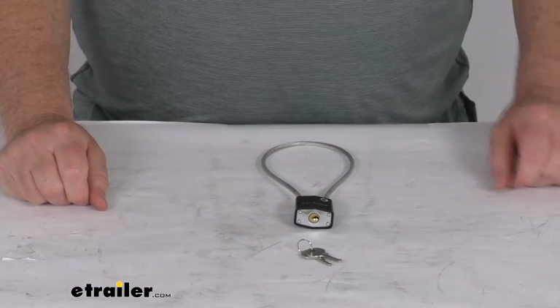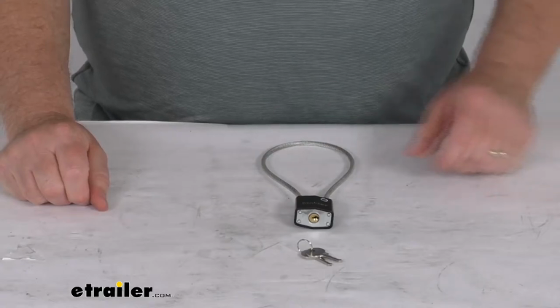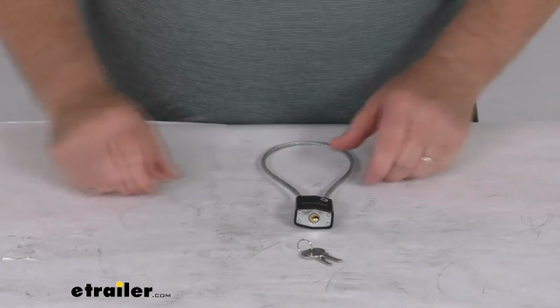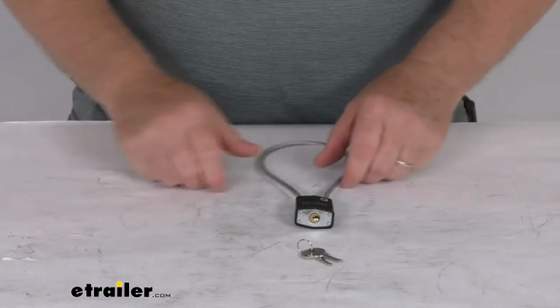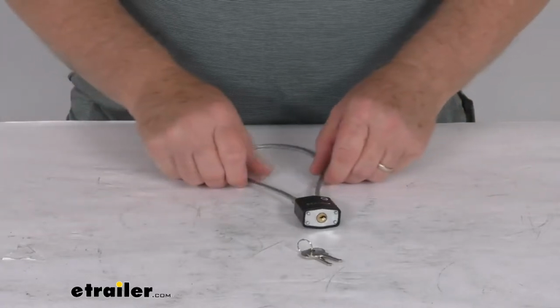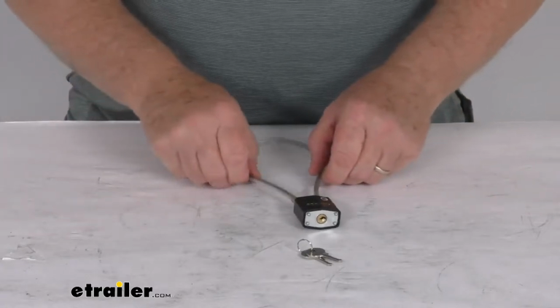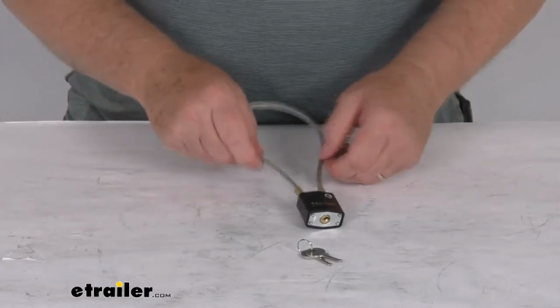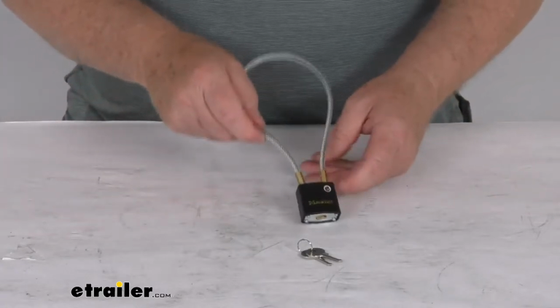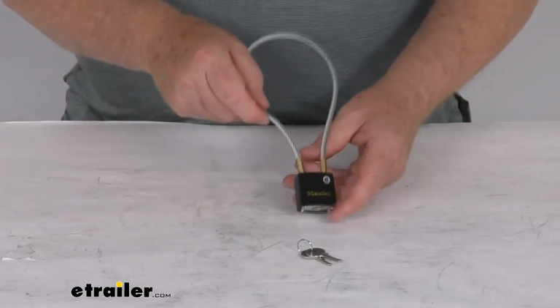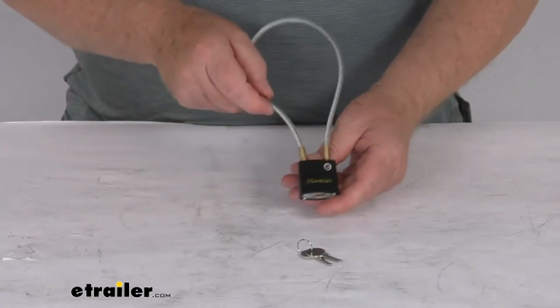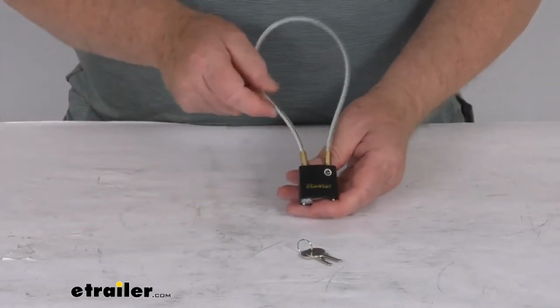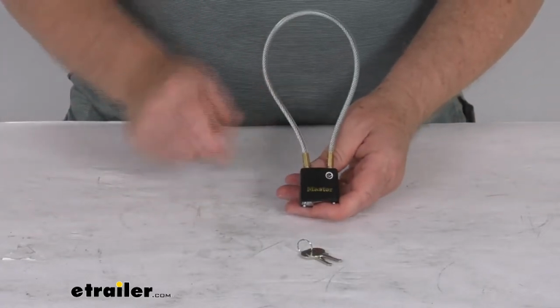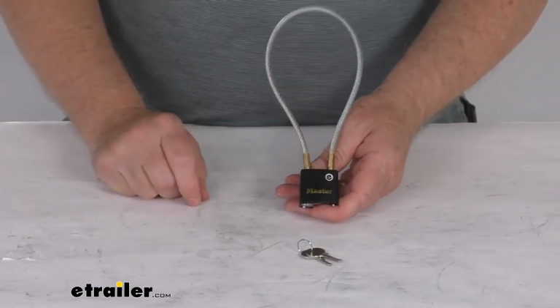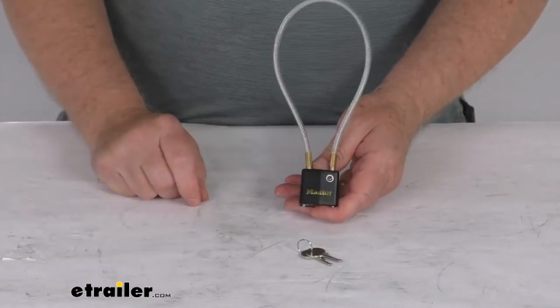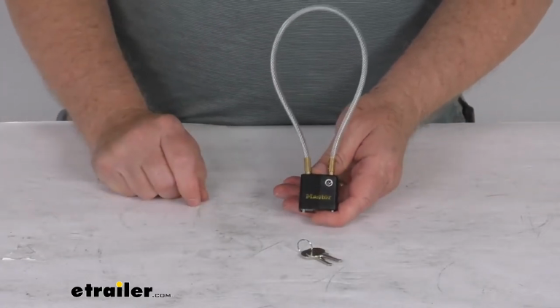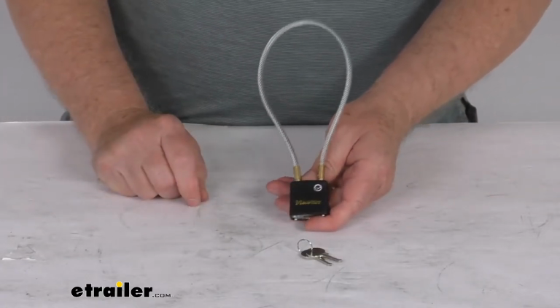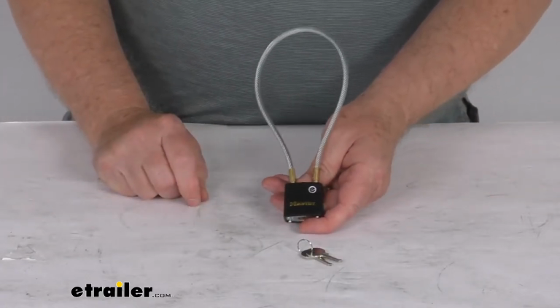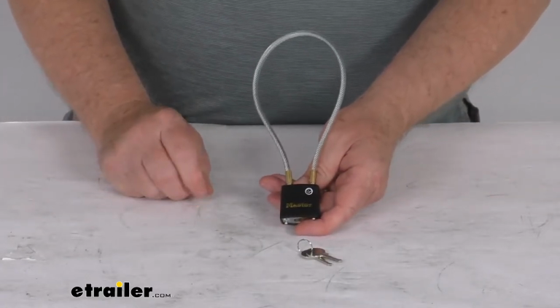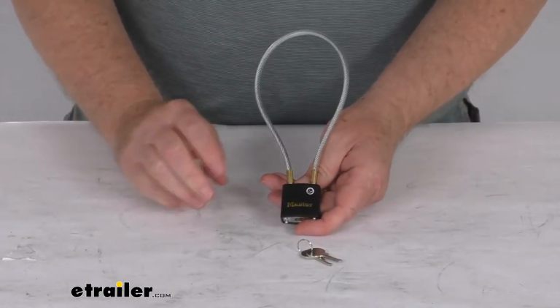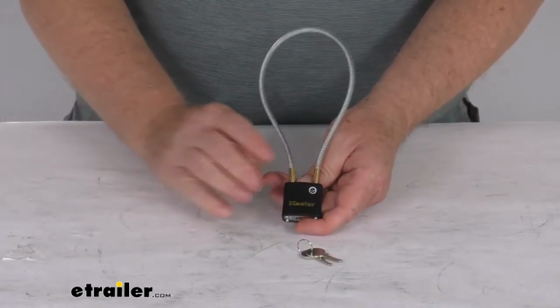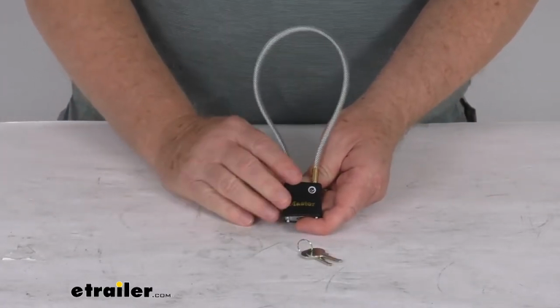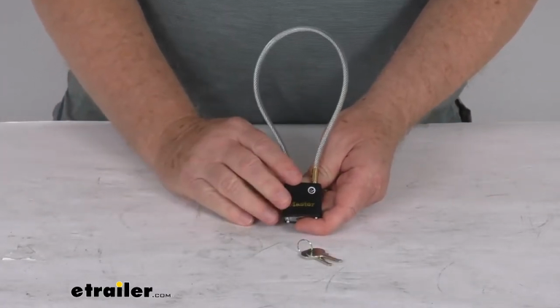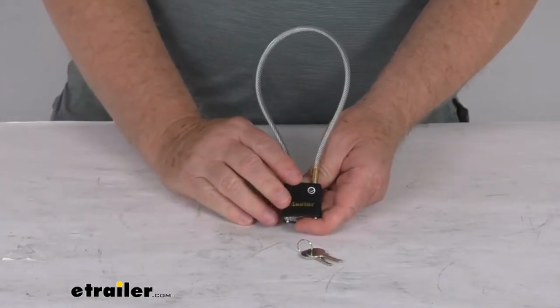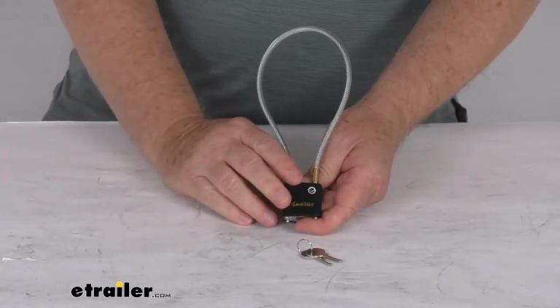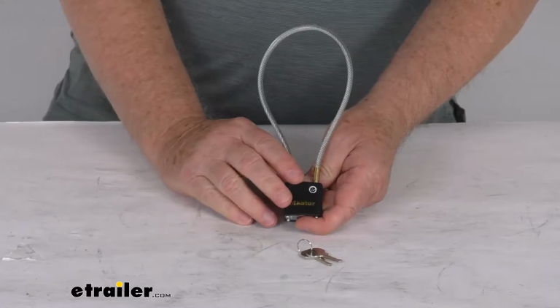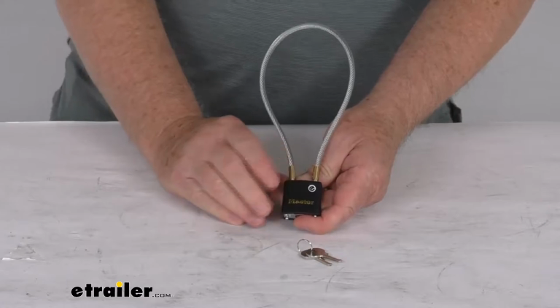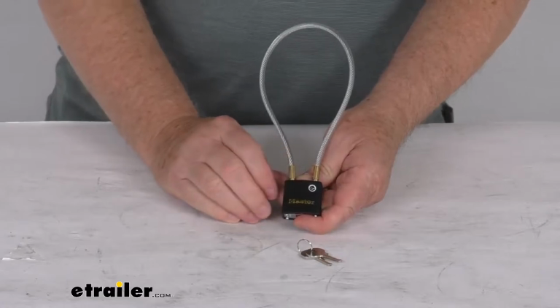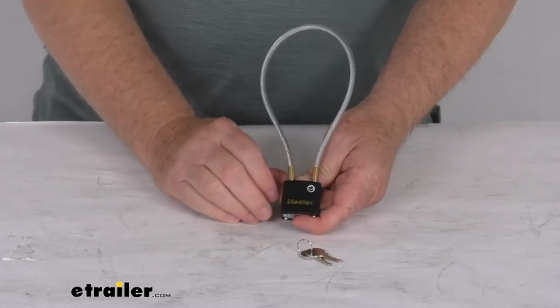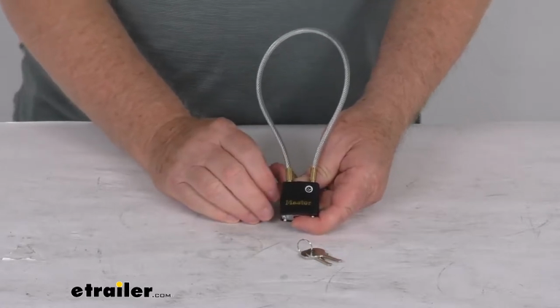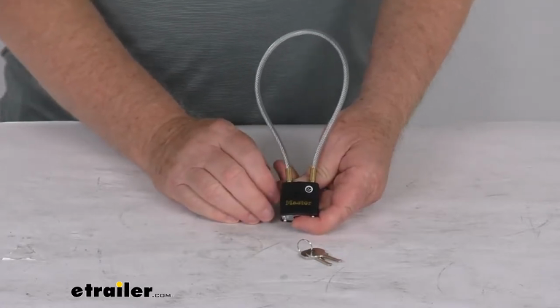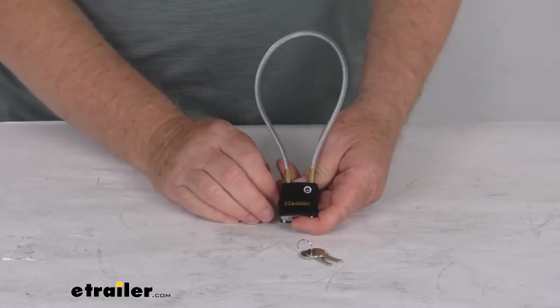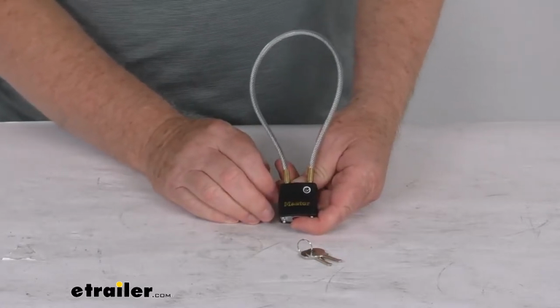Hello everybody, this is Jeff at eTrailer.com. Today I'm going to take a look at this Master Lock Cable Gun Lock.